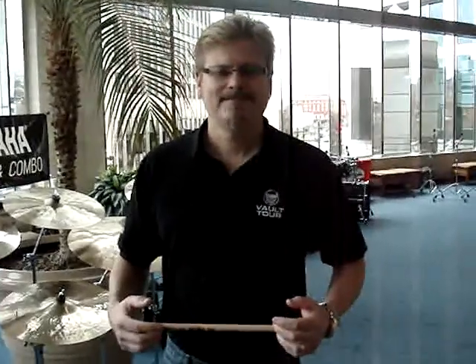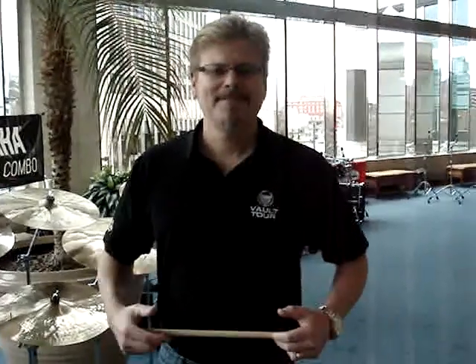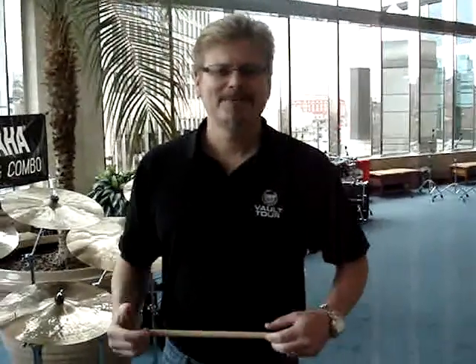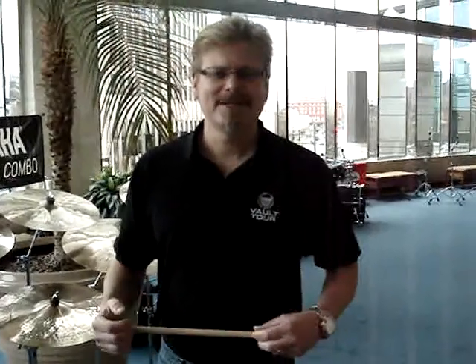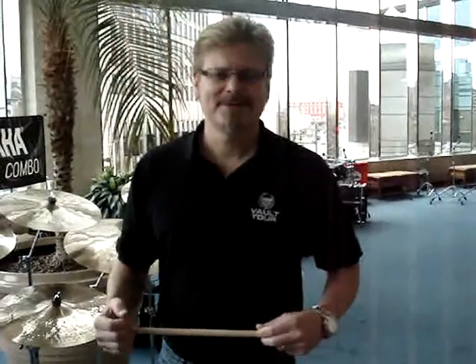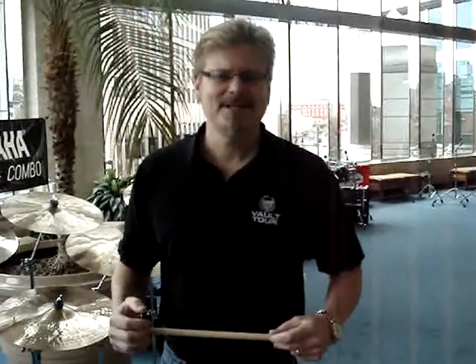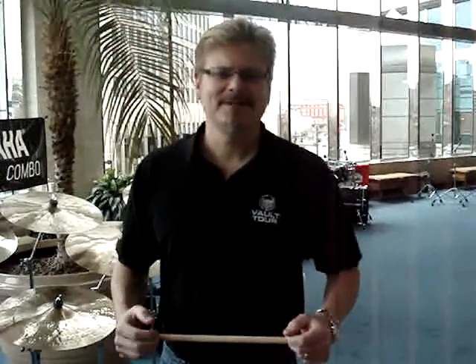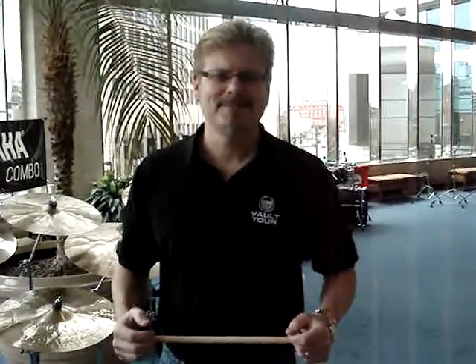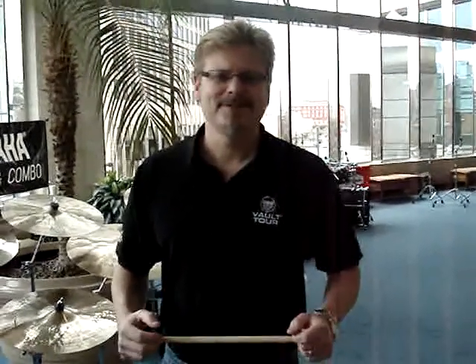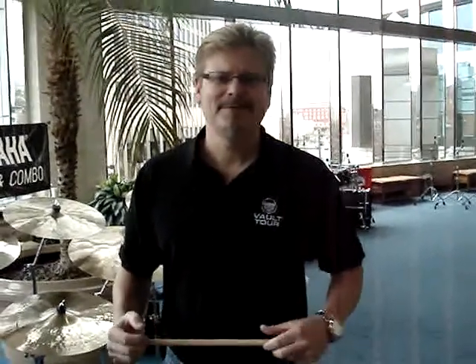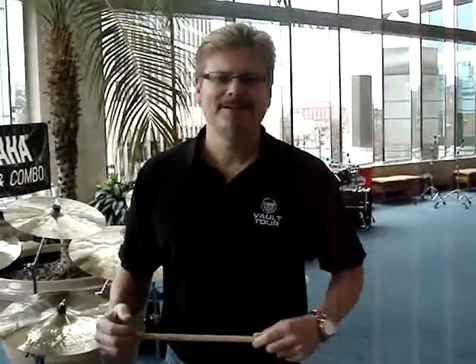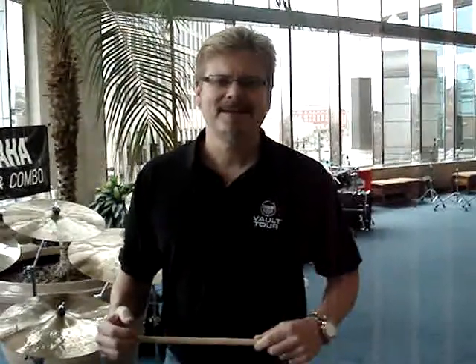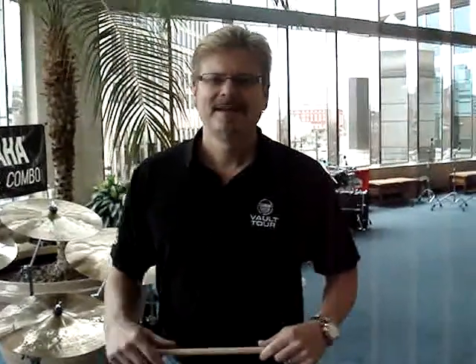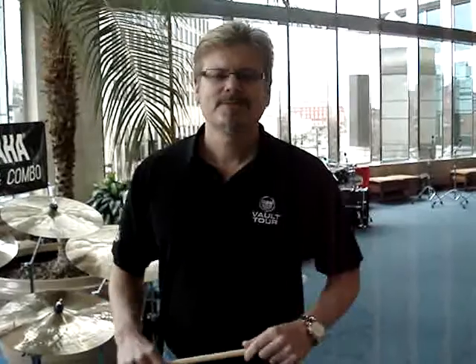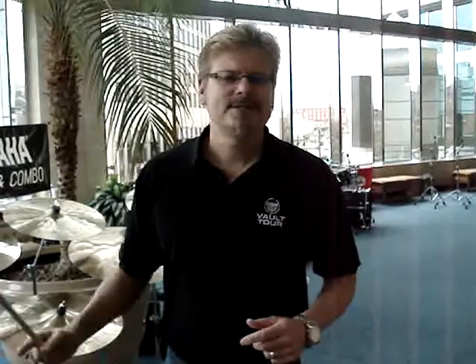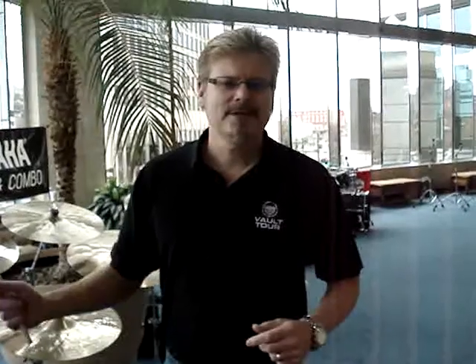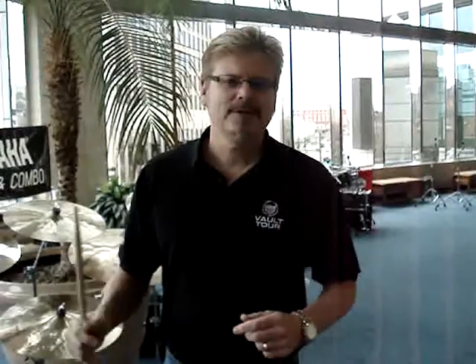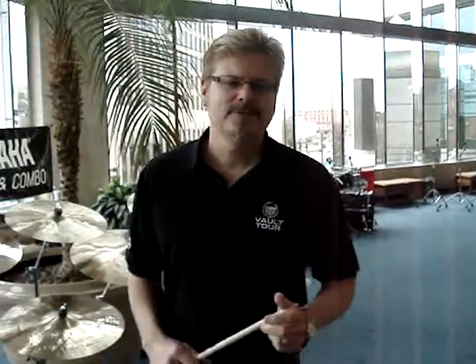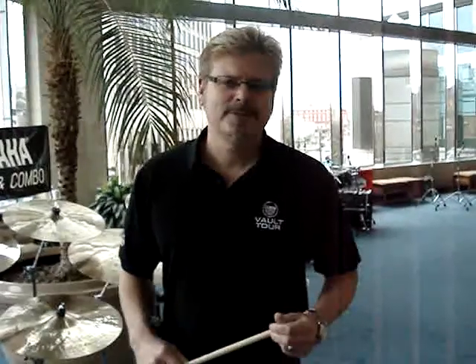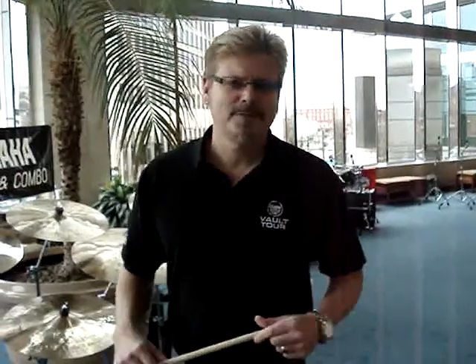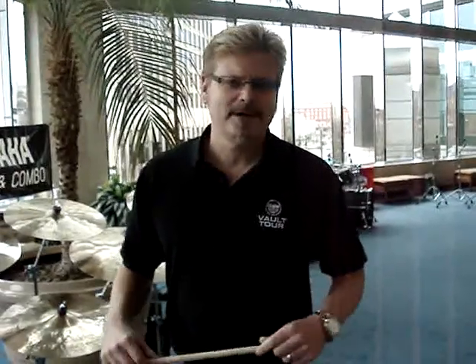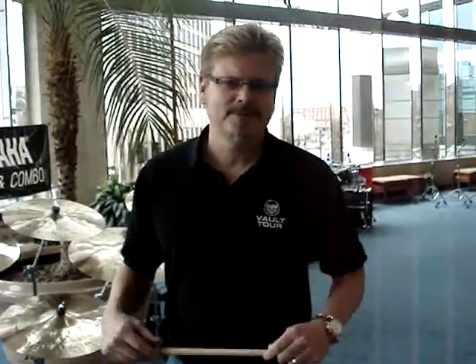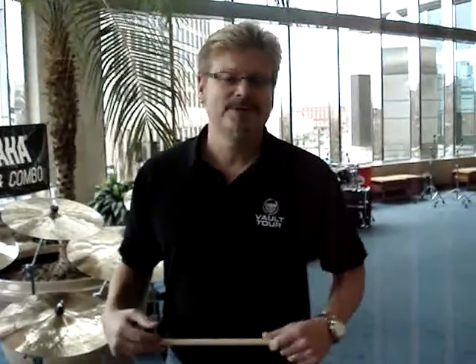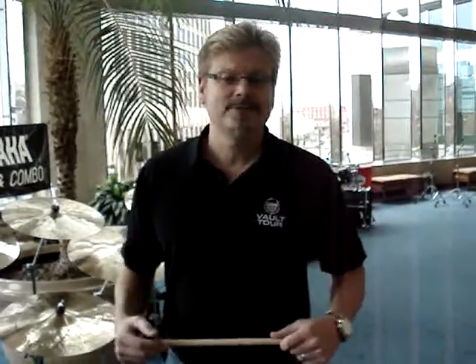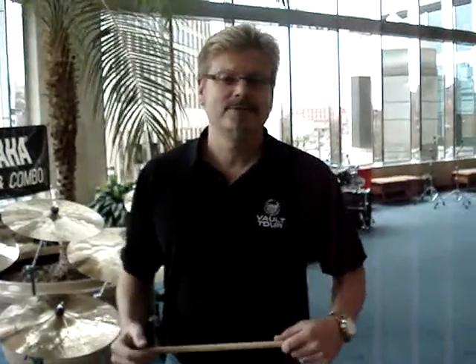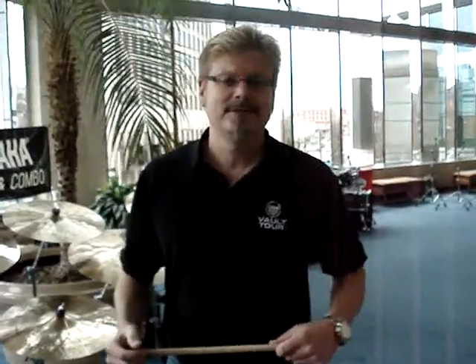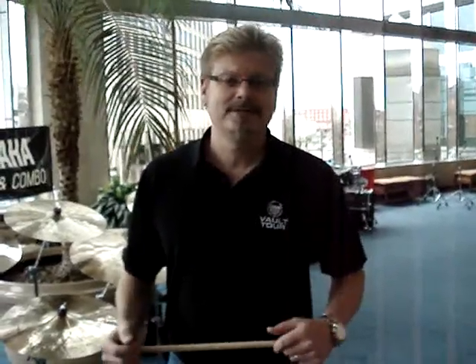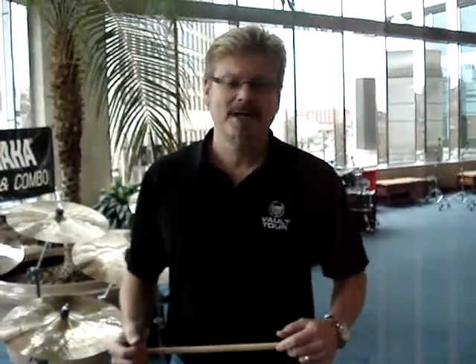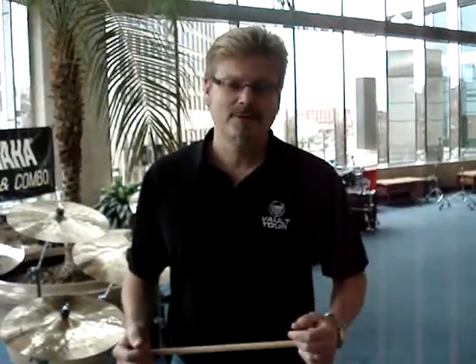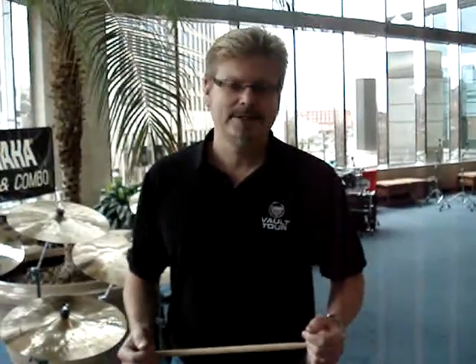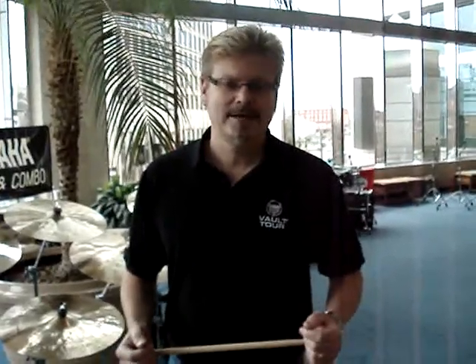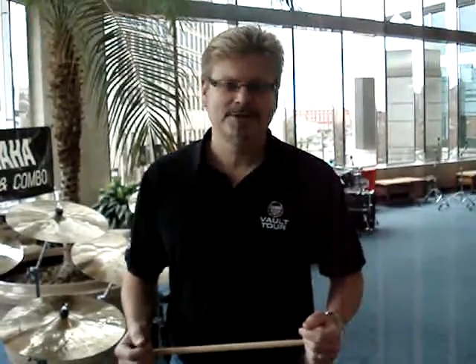My name is Greg Zeller with Sabian Symbols. Happy to be here today. I just wanted to take you quickly through some of the new products that we introduced in January at the NAMM show.